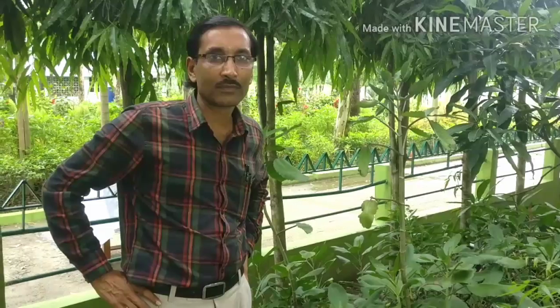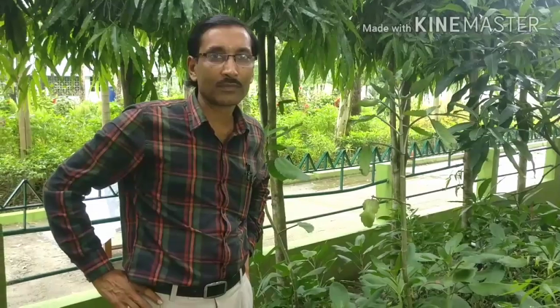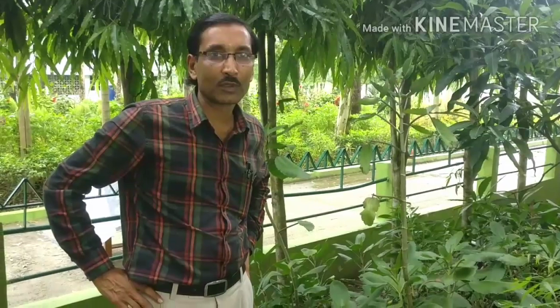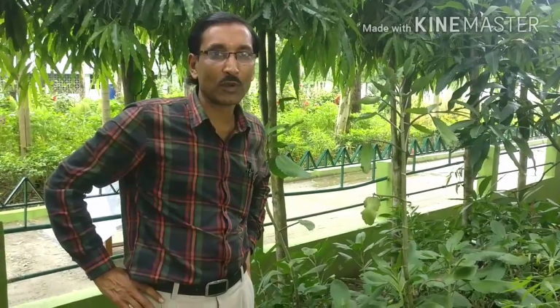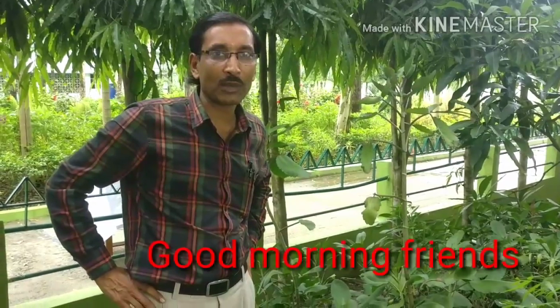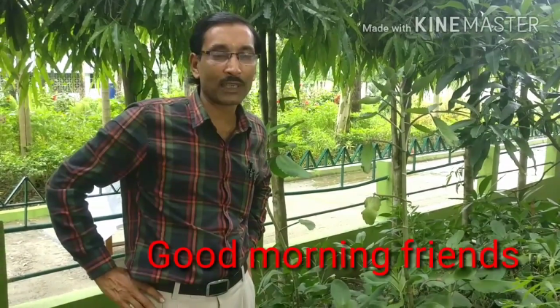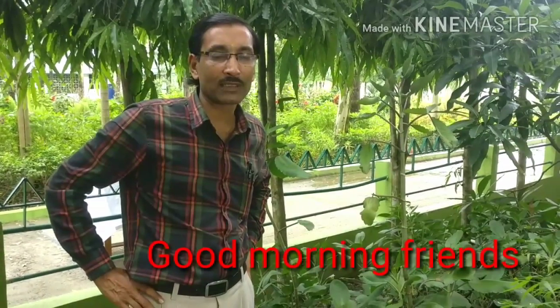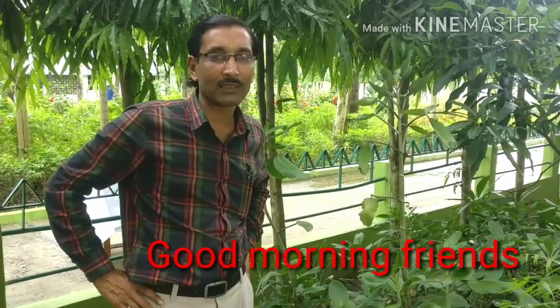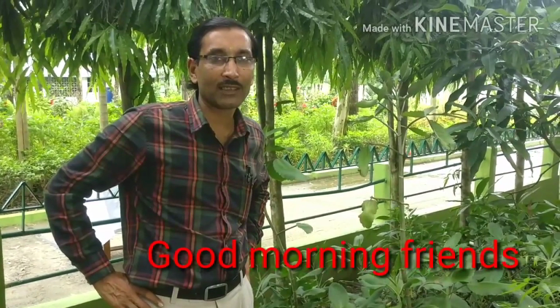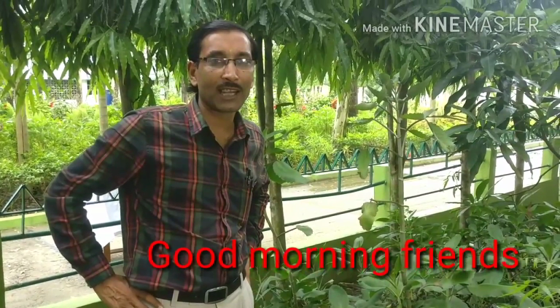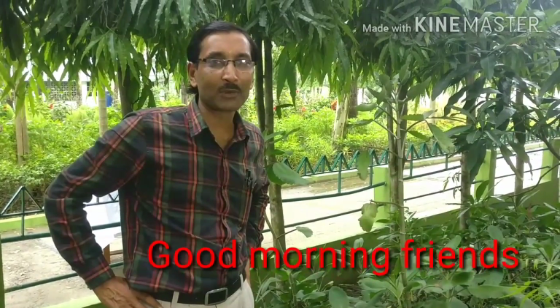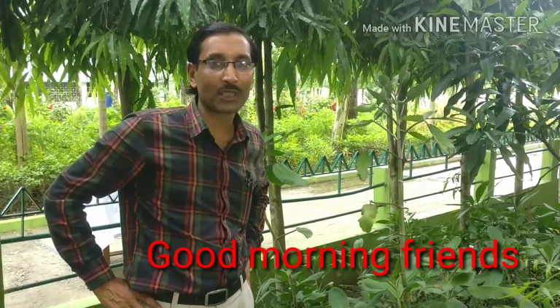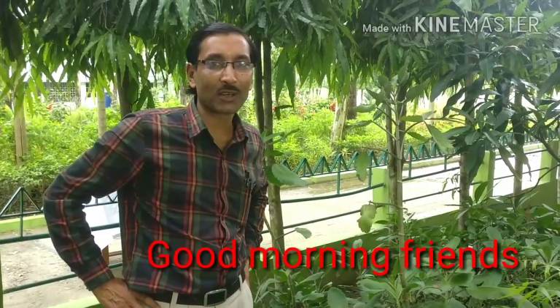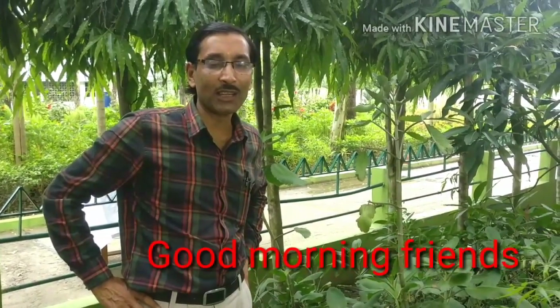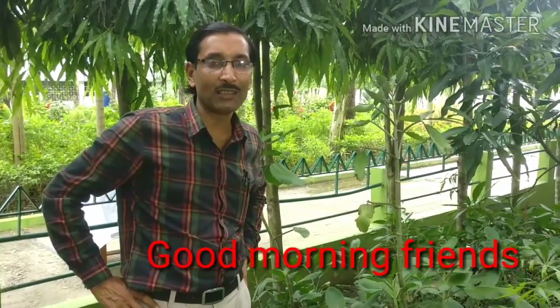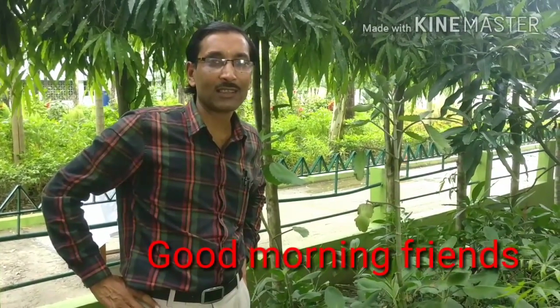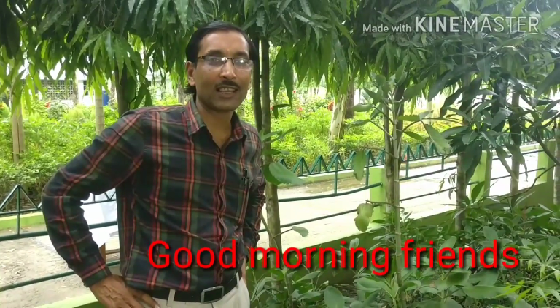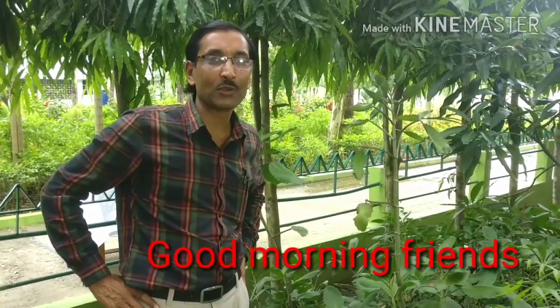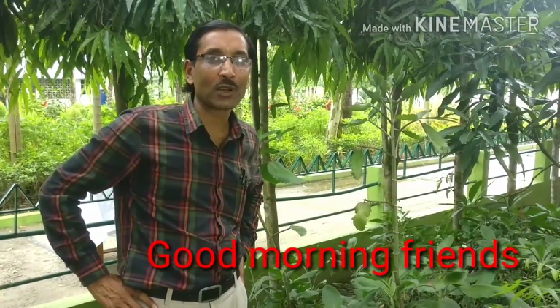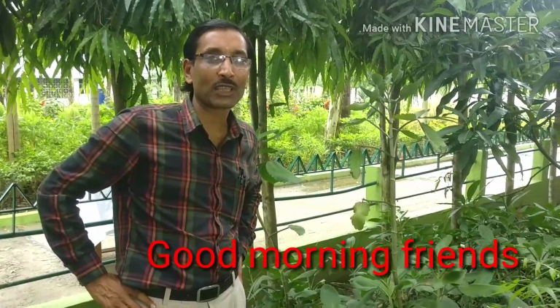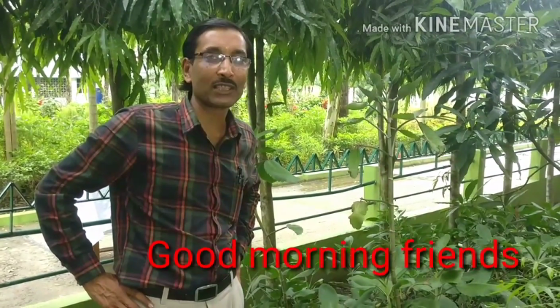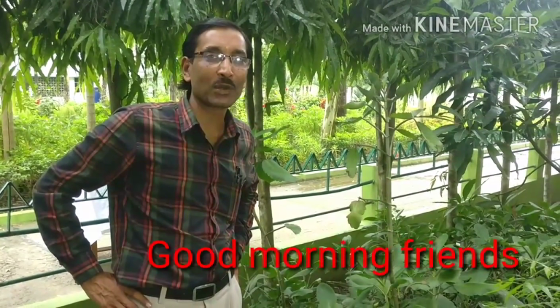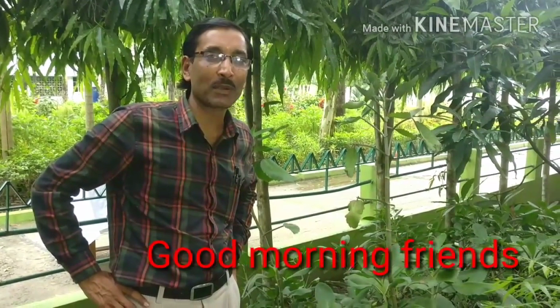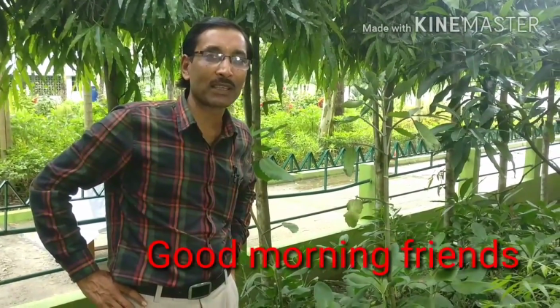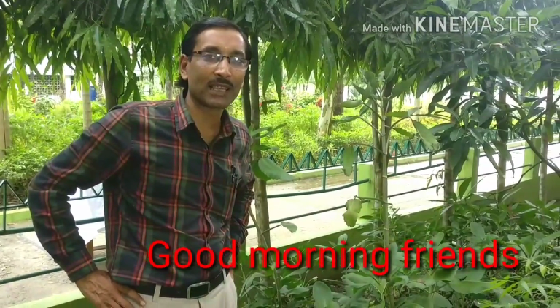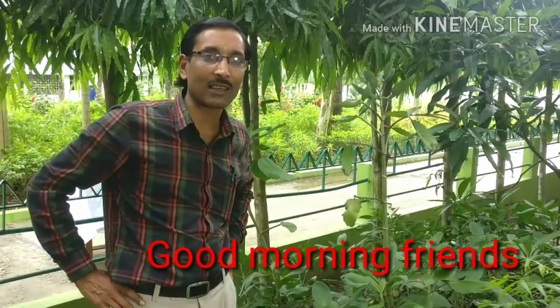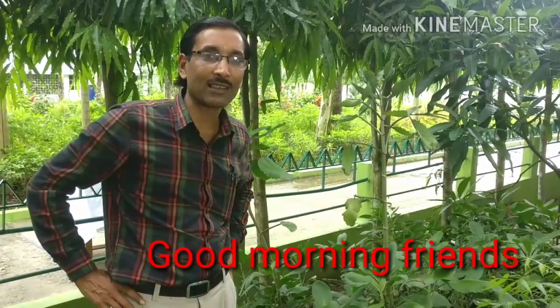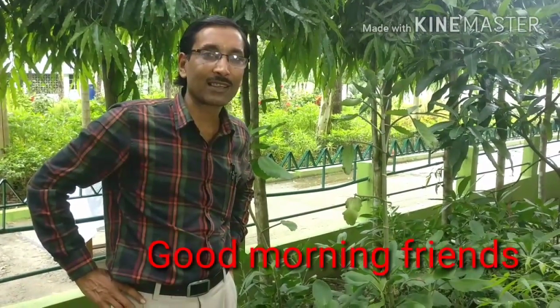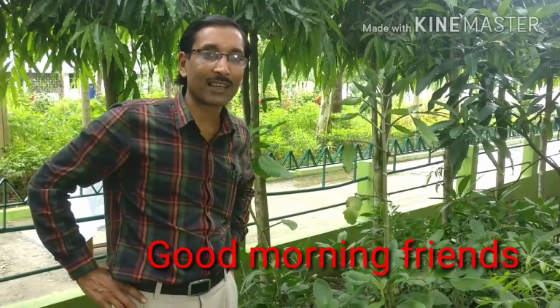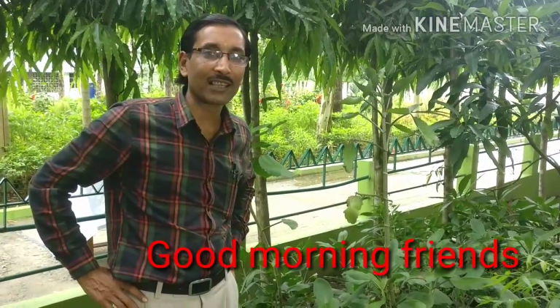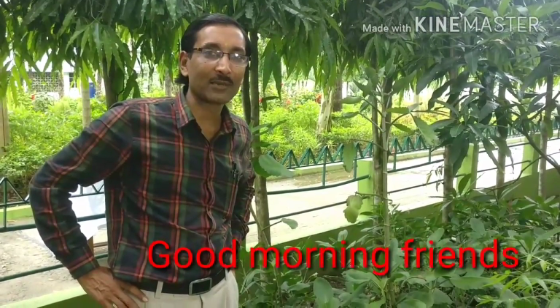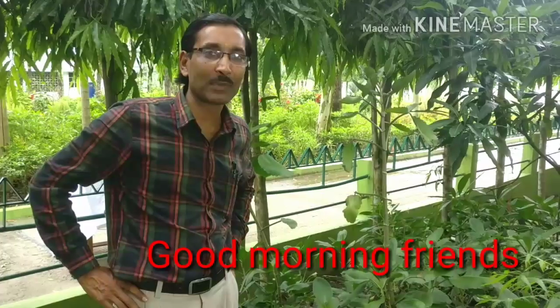Good morning friends, I am Suraj Agrawal and you are watching your favorite channel, Gardening is My Passion.